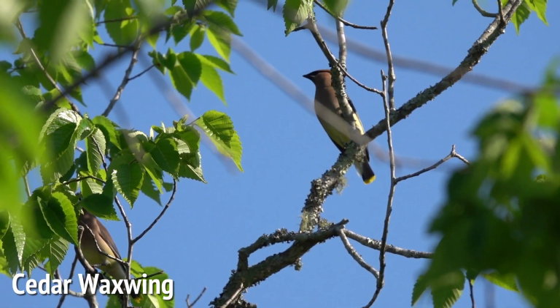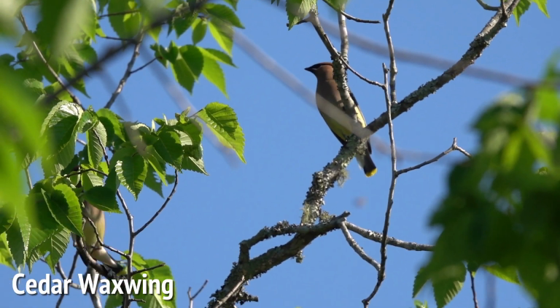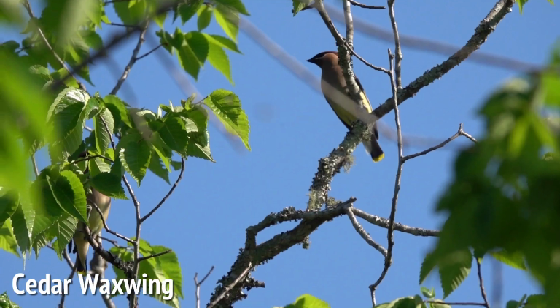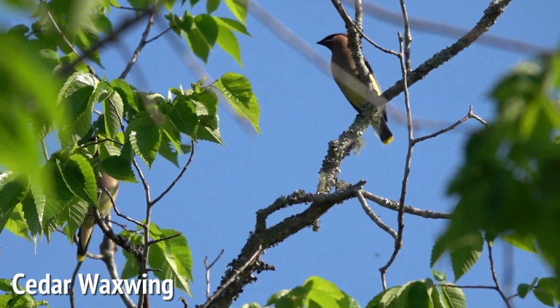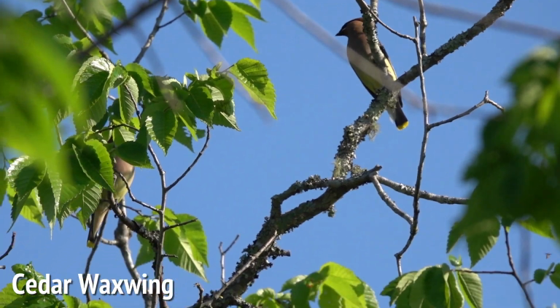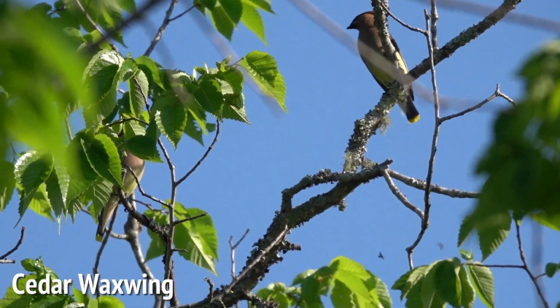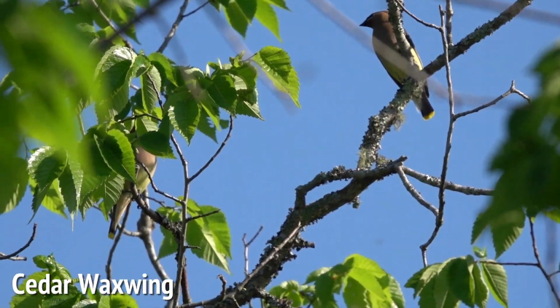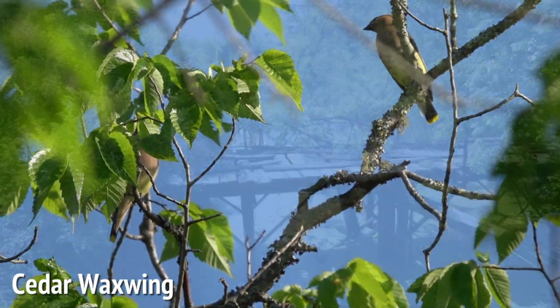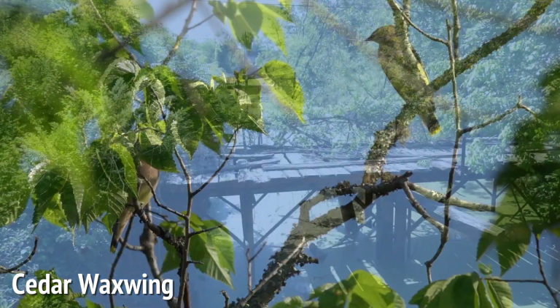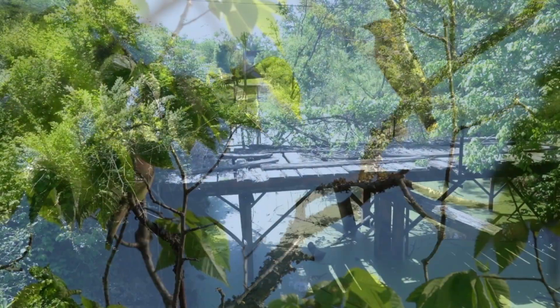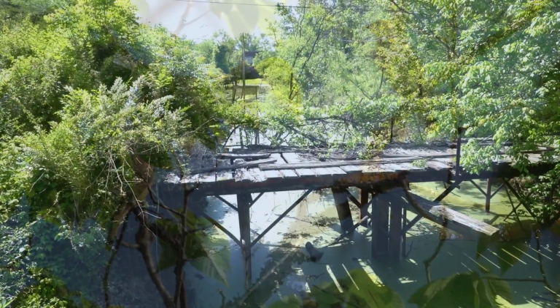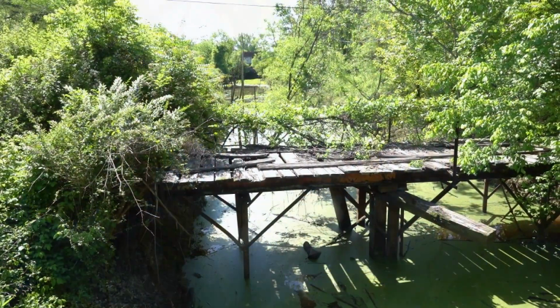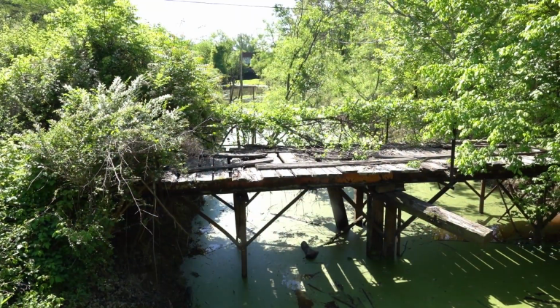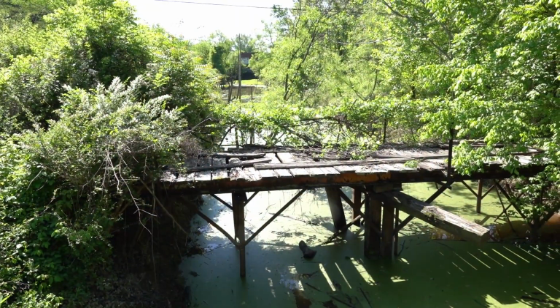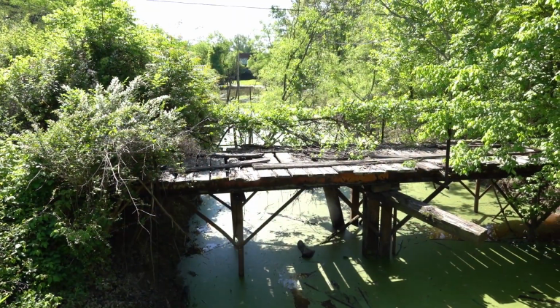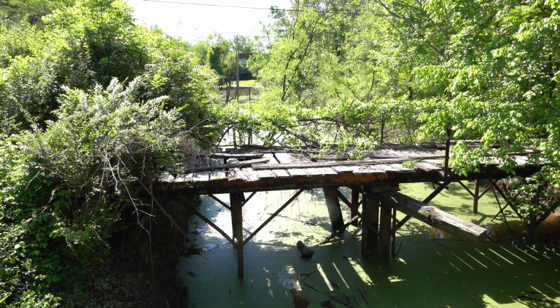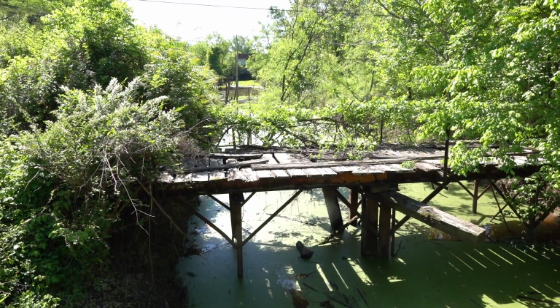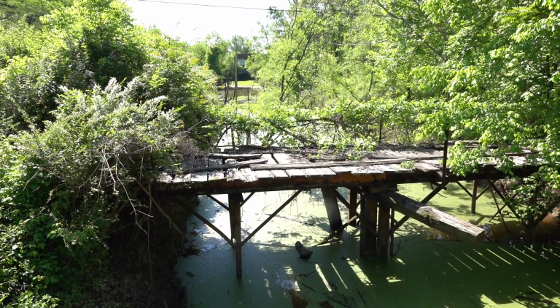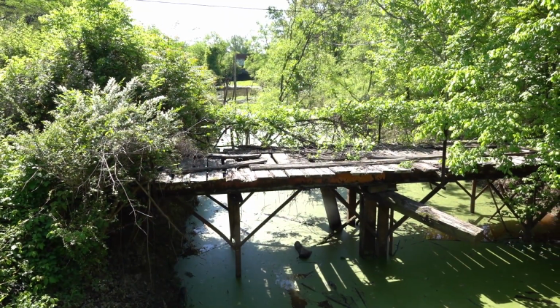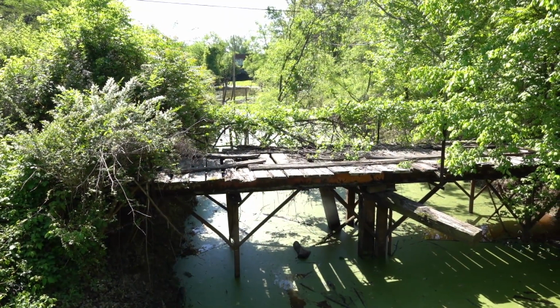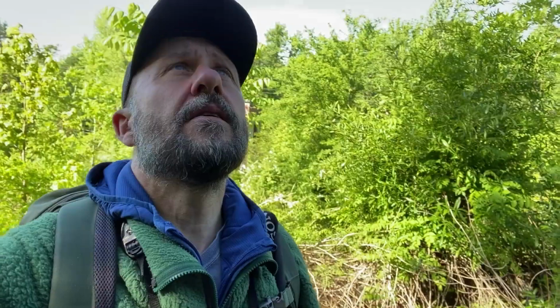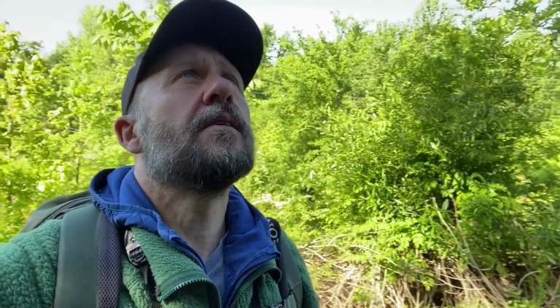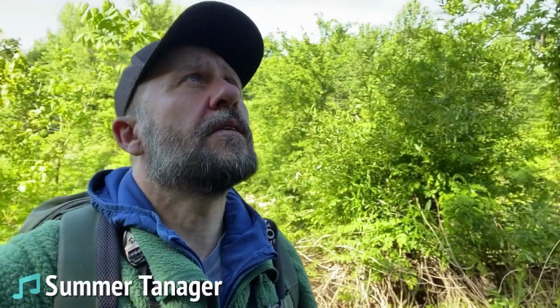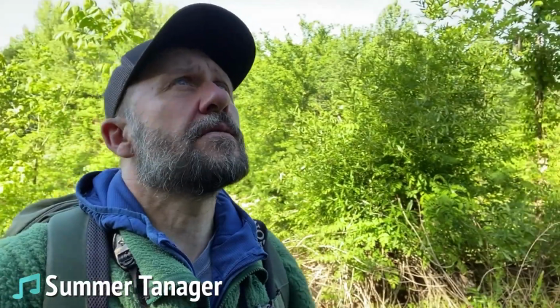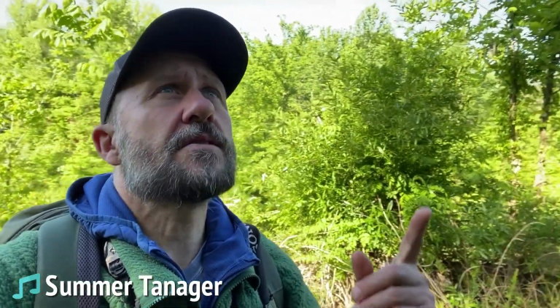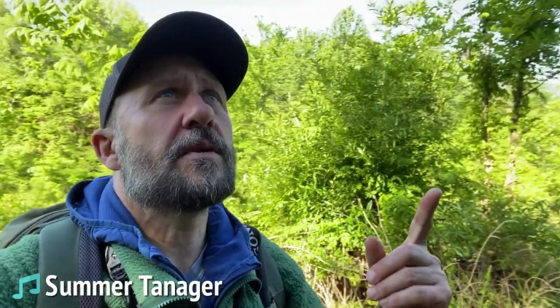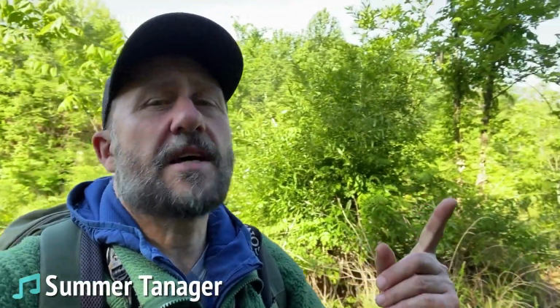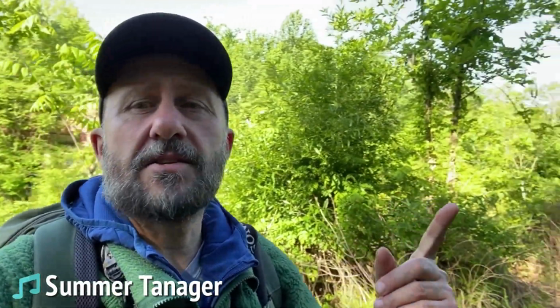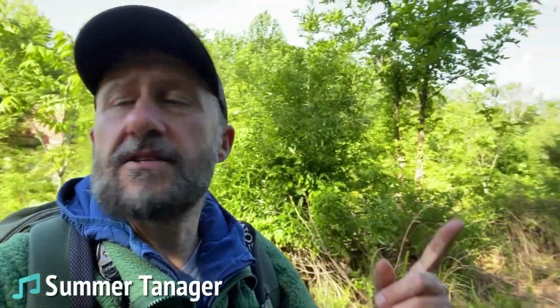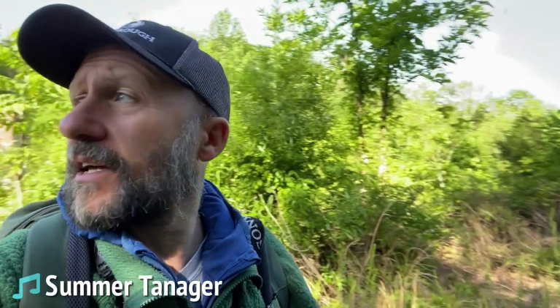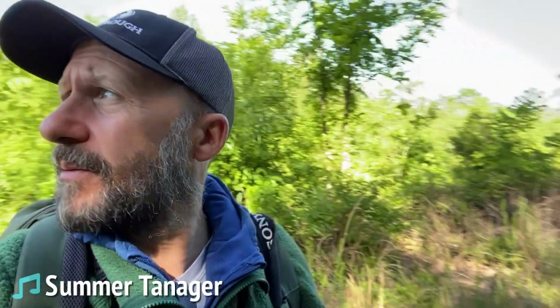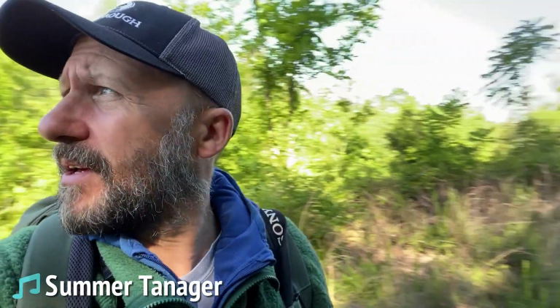There's a summer tanager just singing up there.